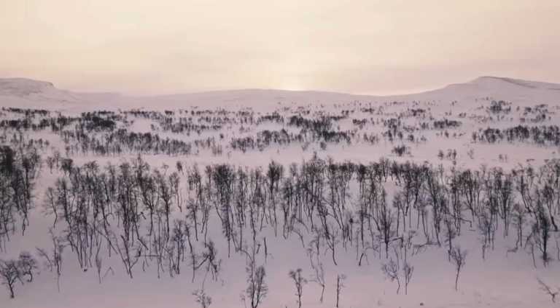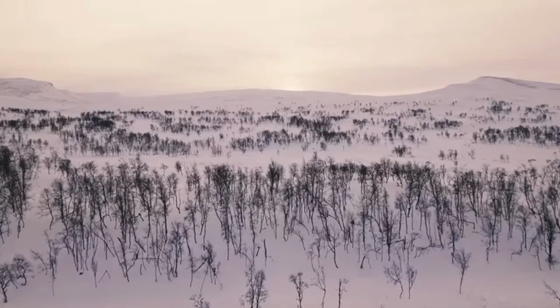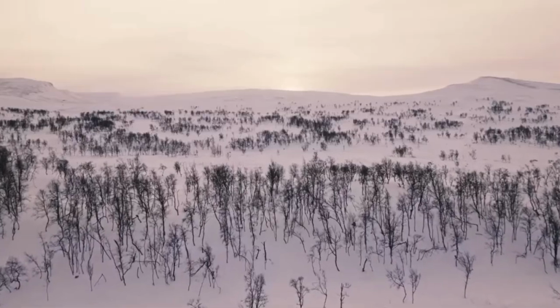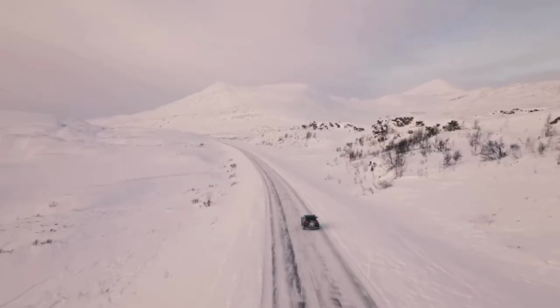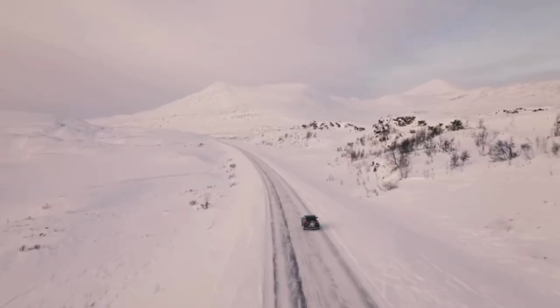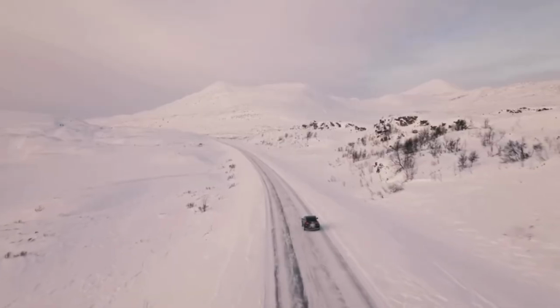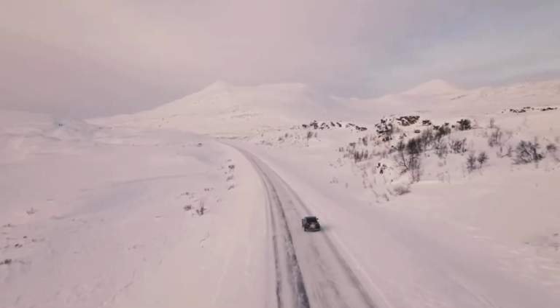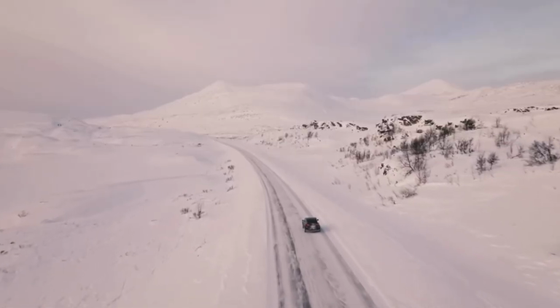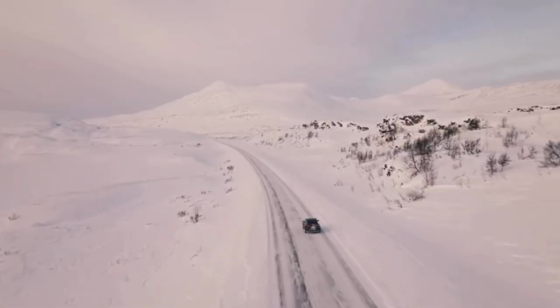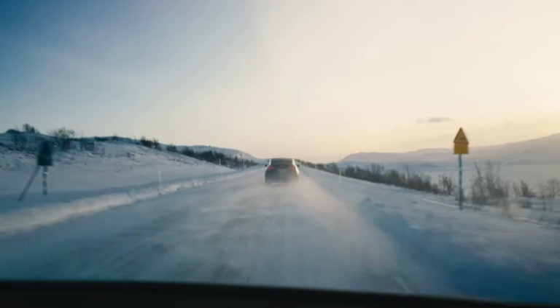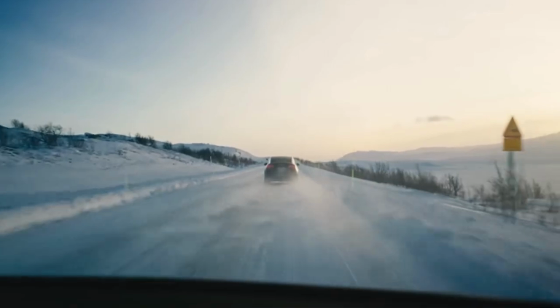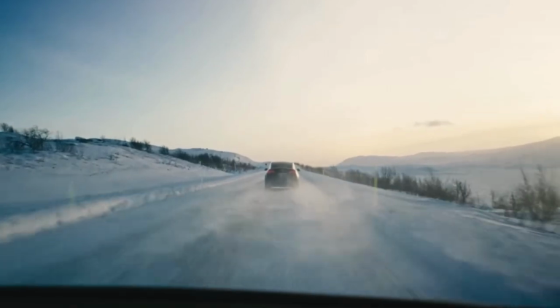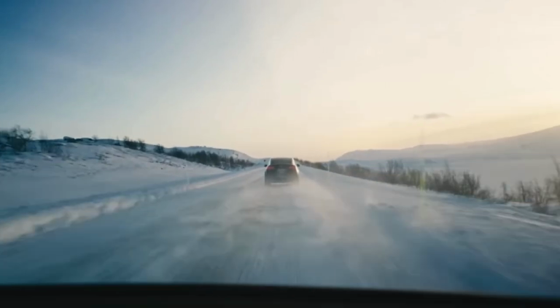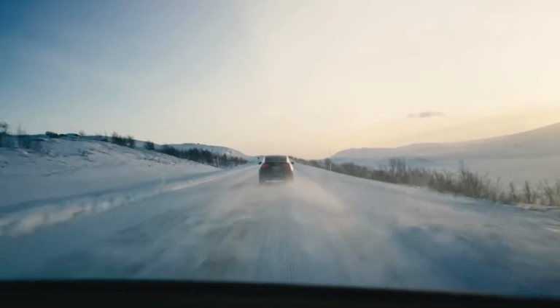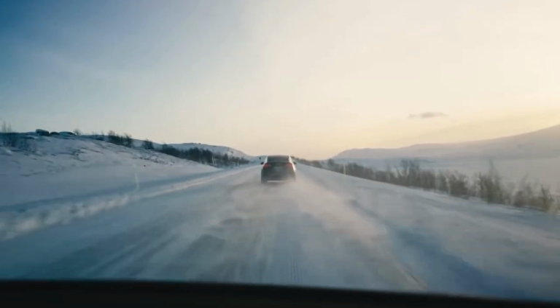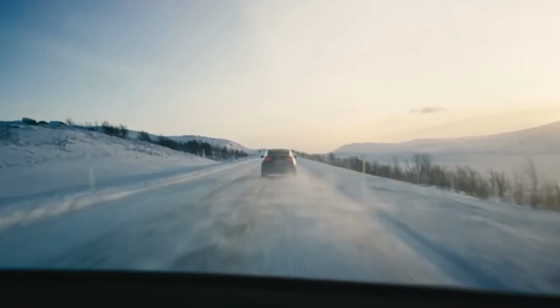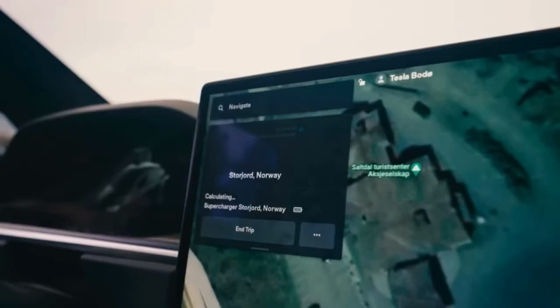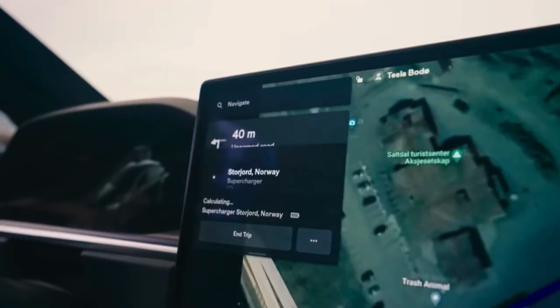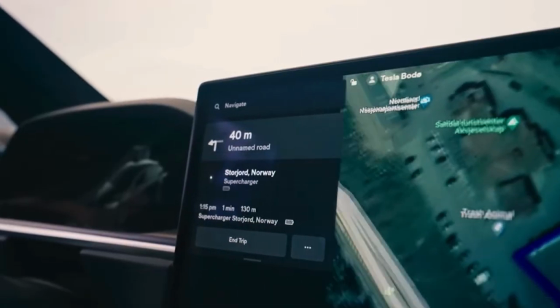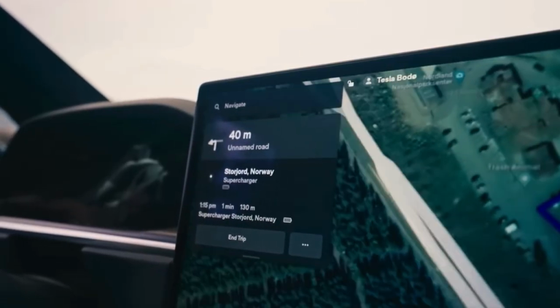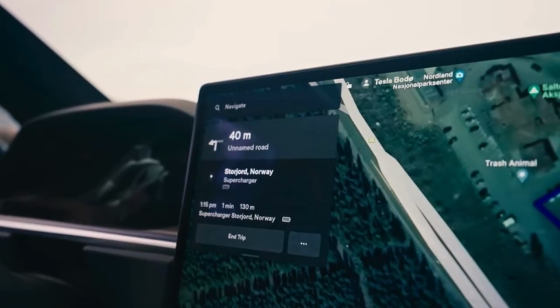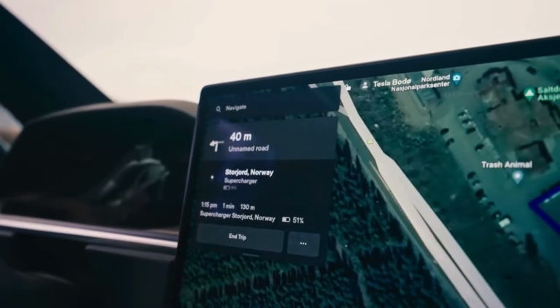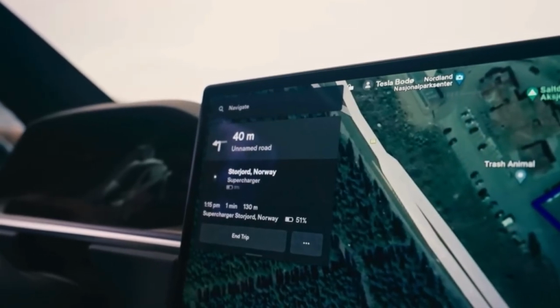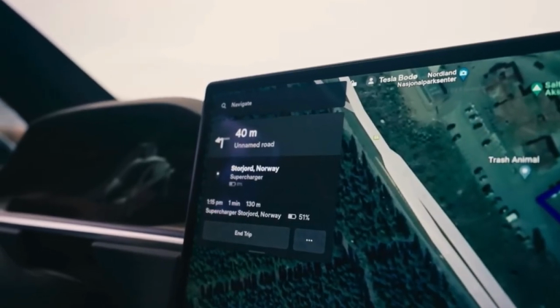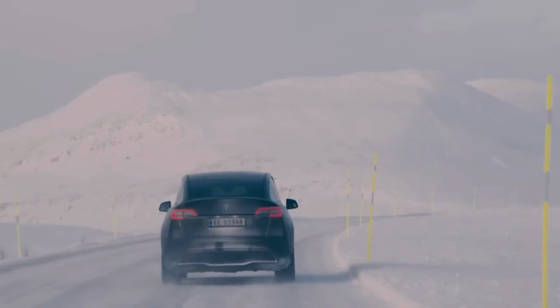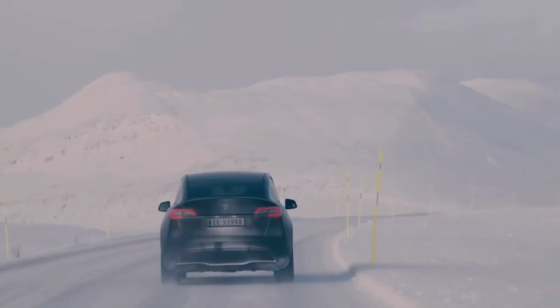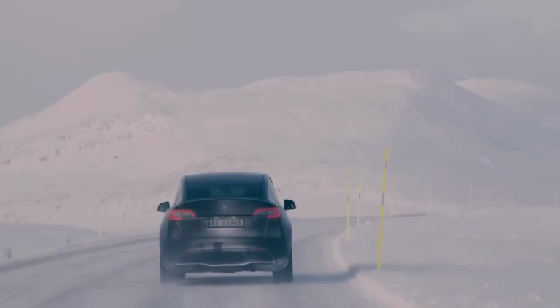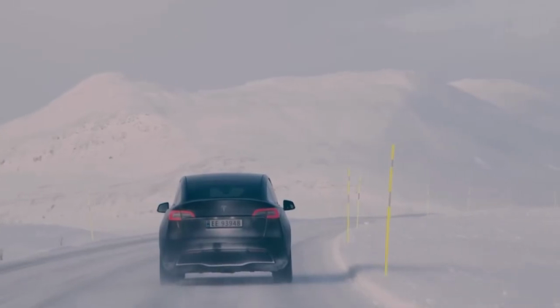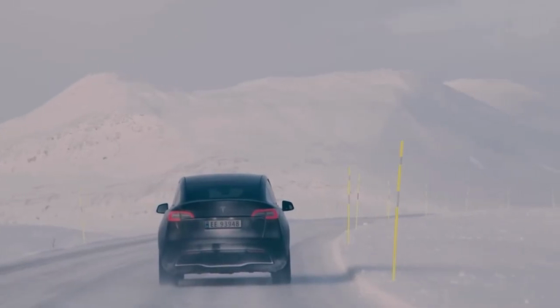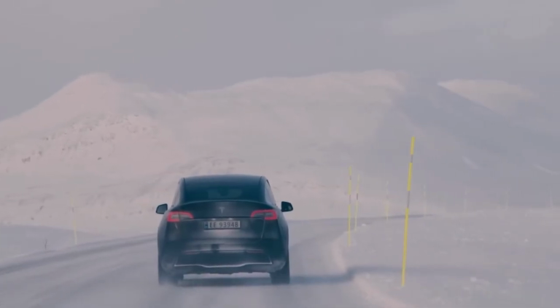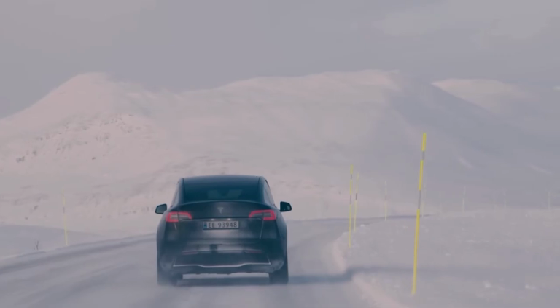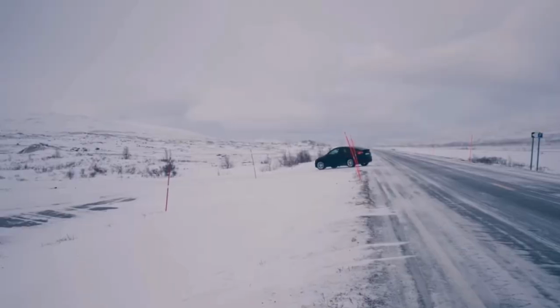This week we're going to take a Model Y through Norway and see how it performs on a customer level and against customer expectations.